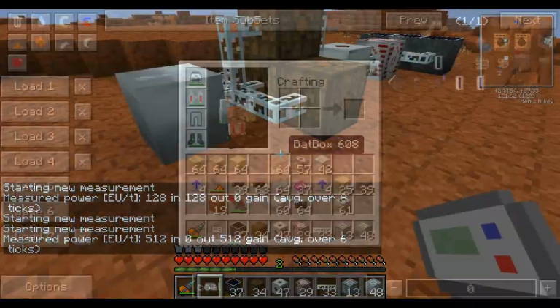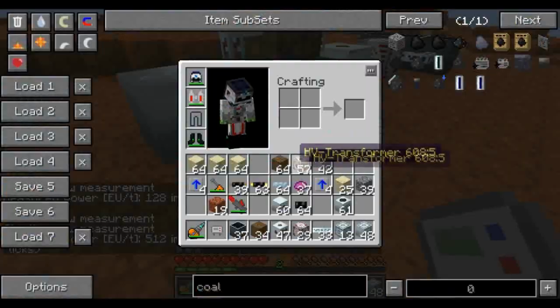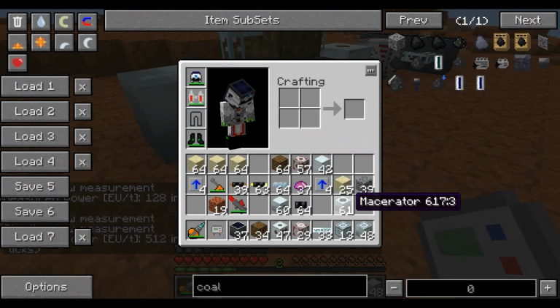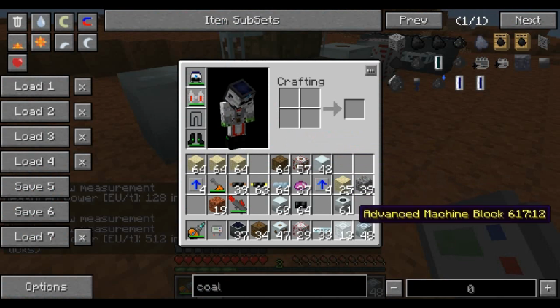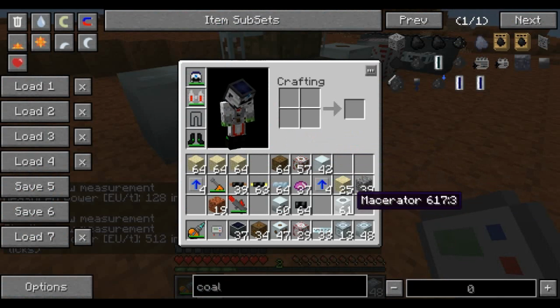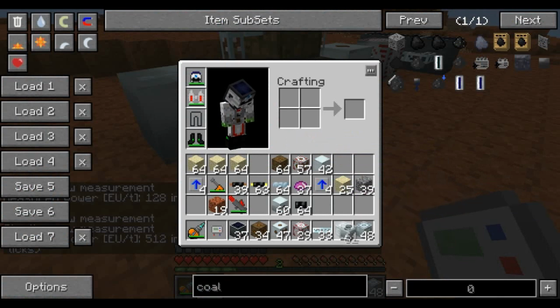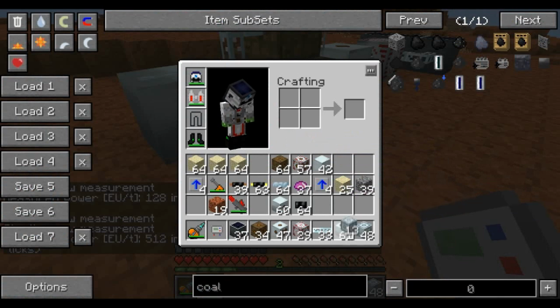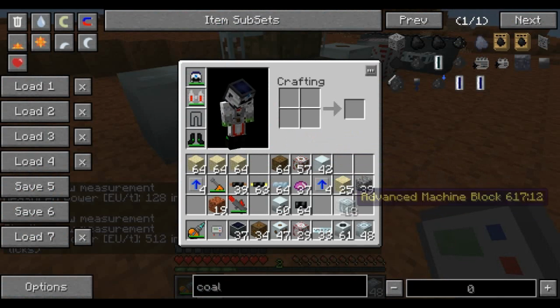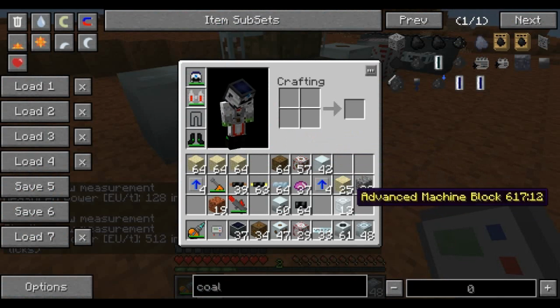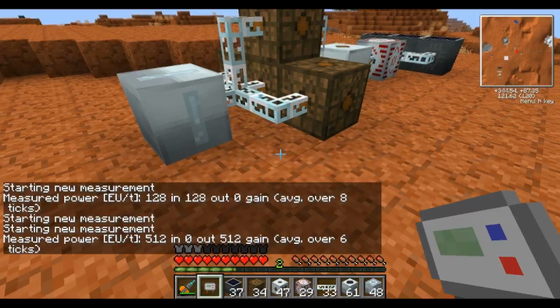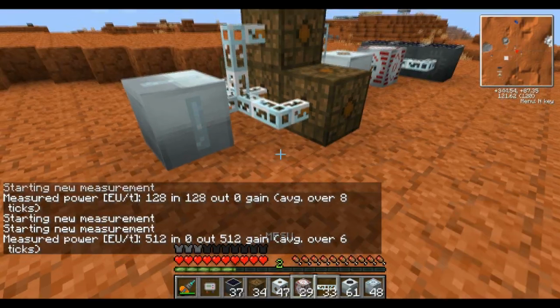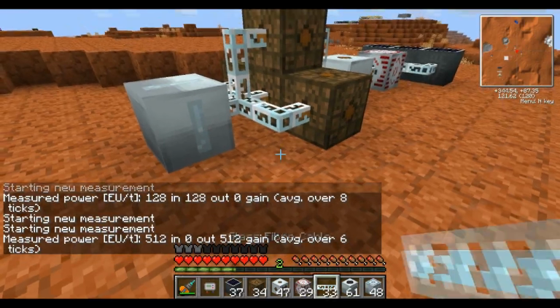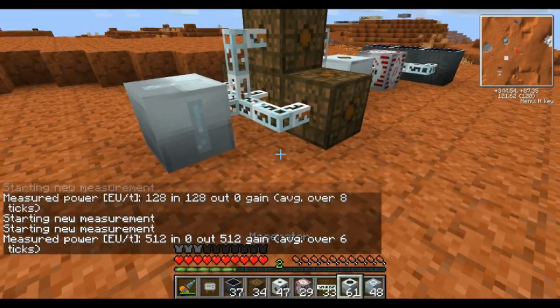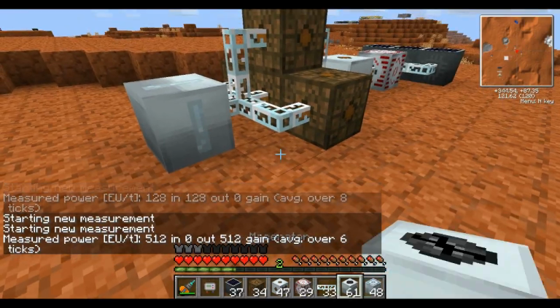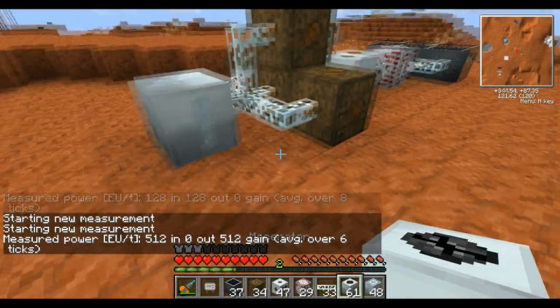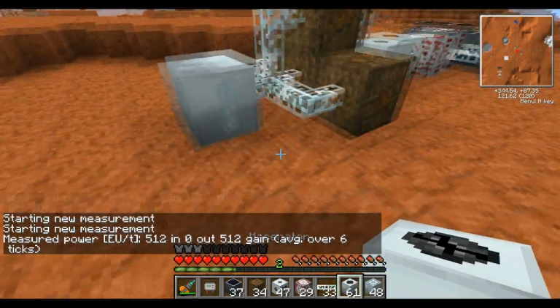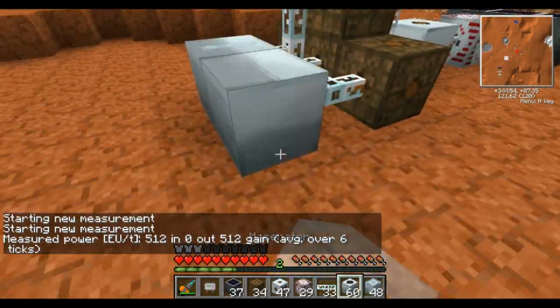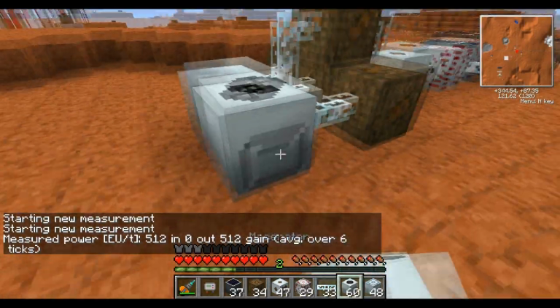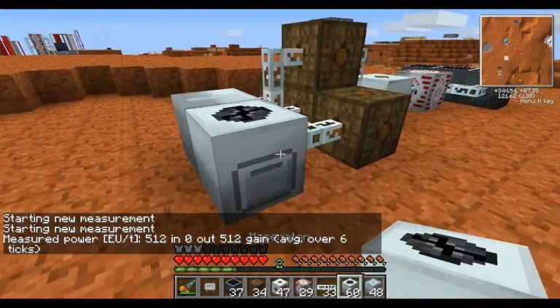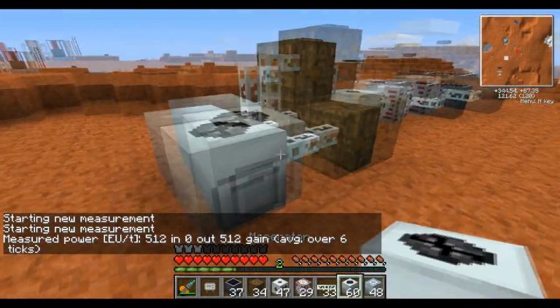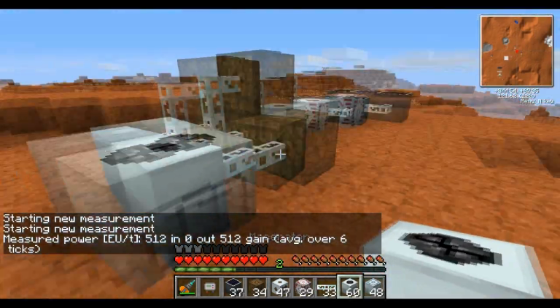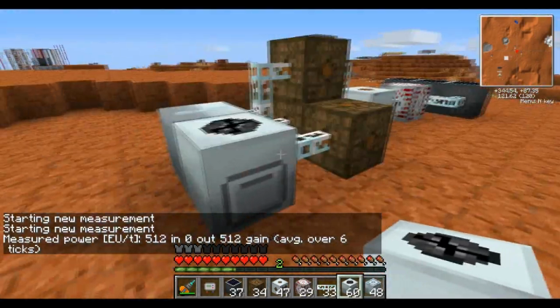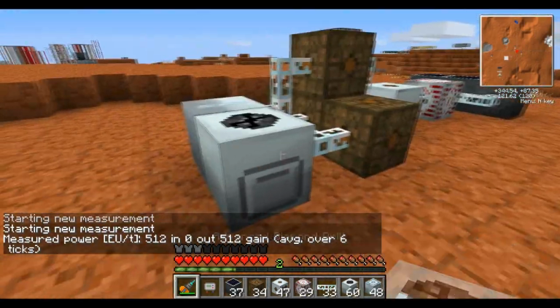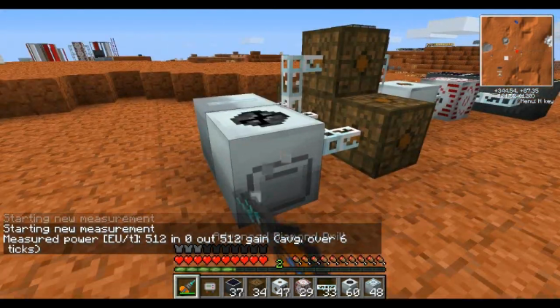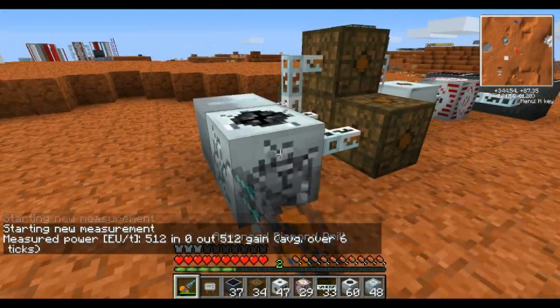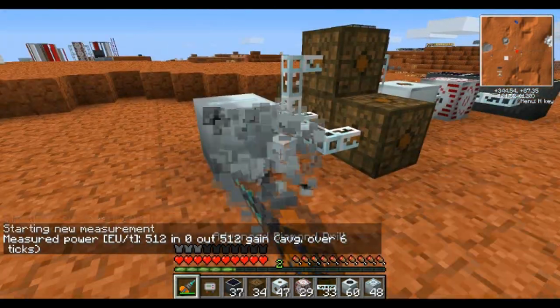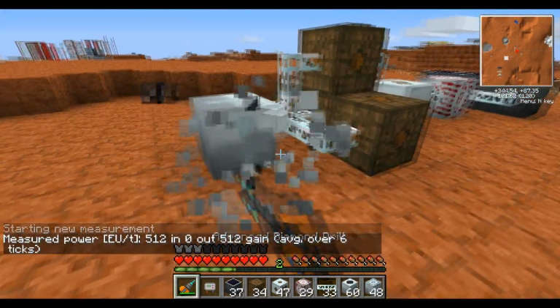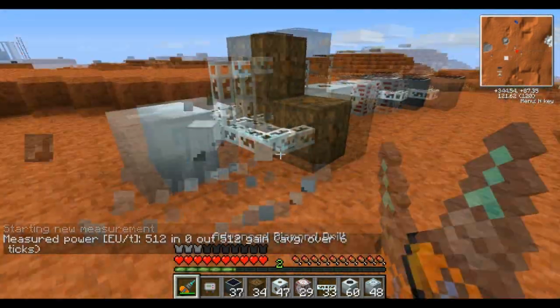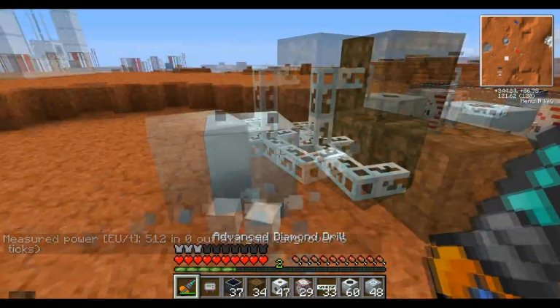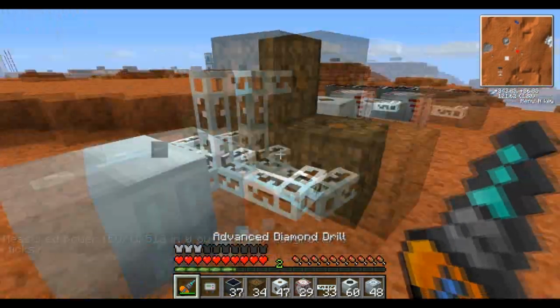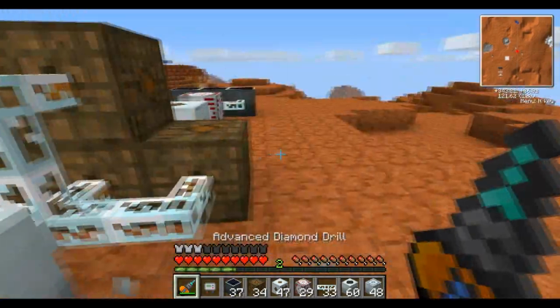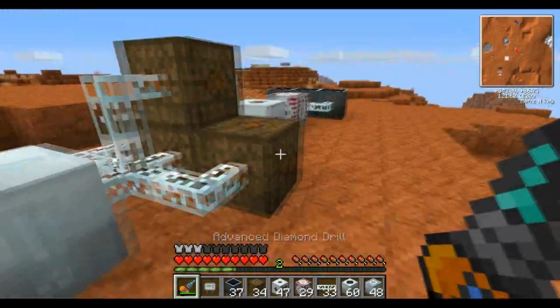As you can see, if I grab a macerator and throw it here, it will not blow up, which it normally should.